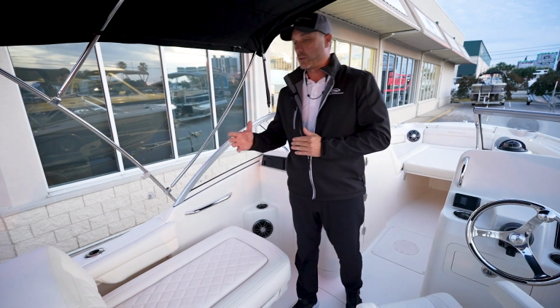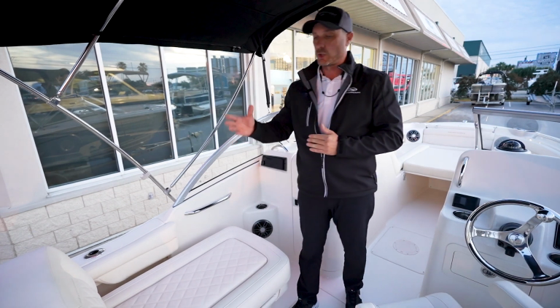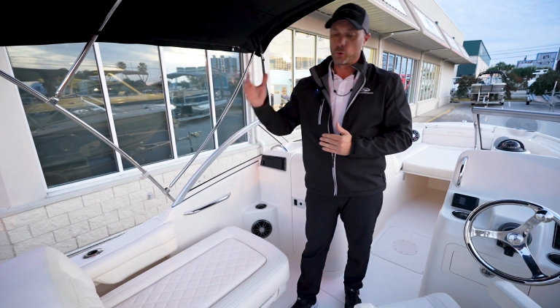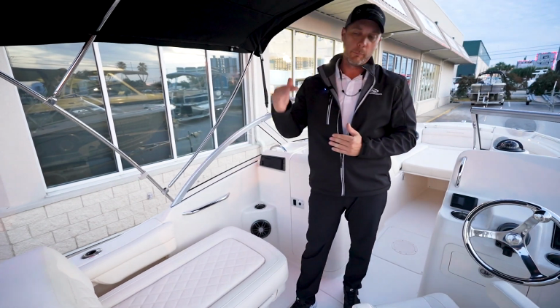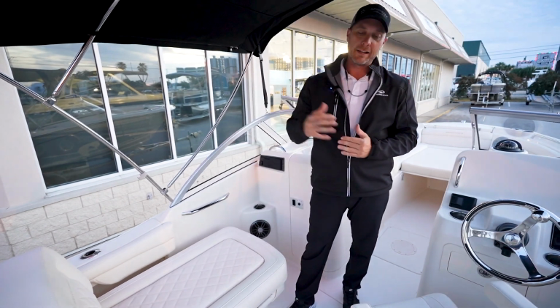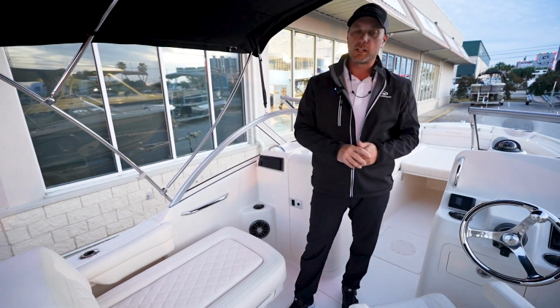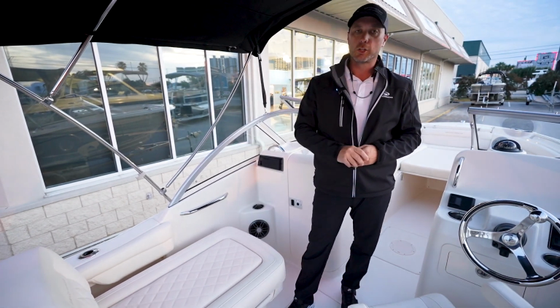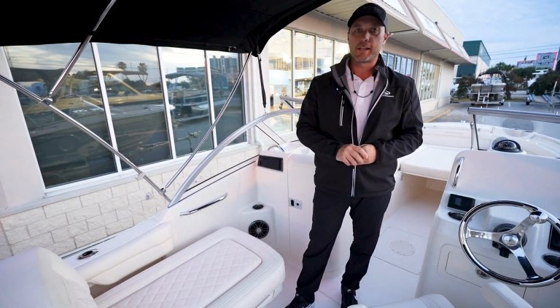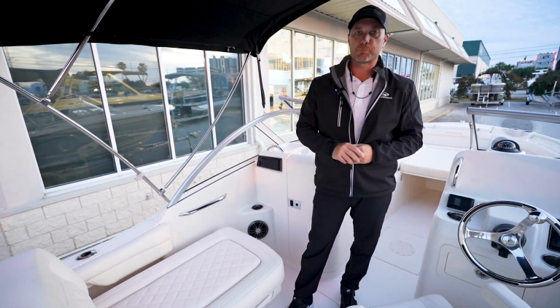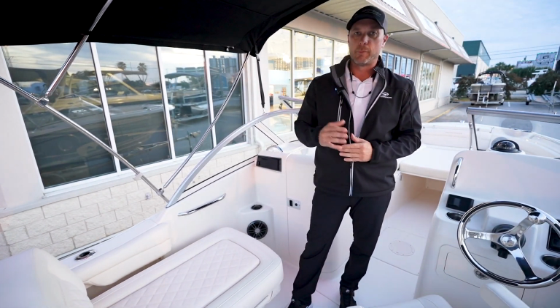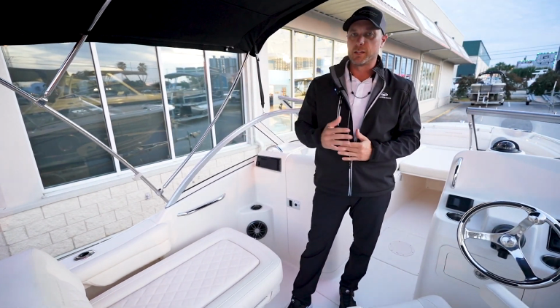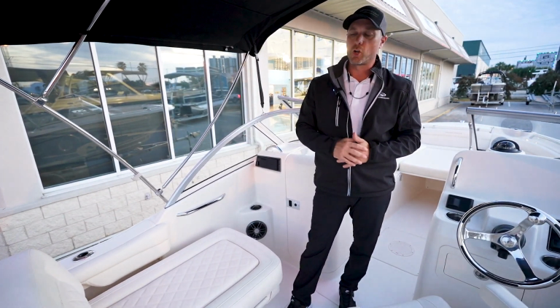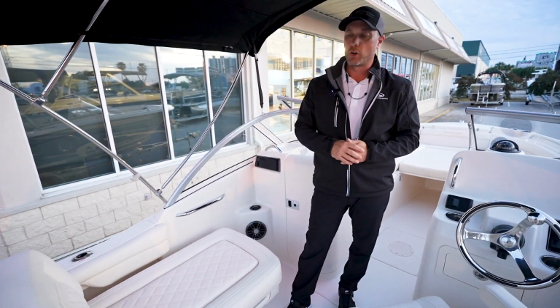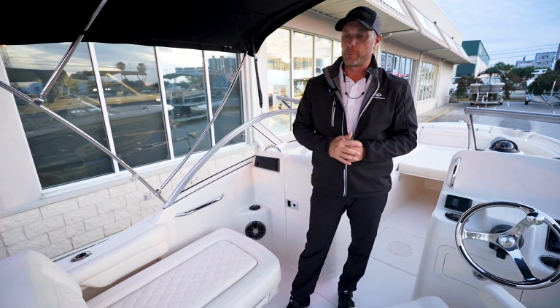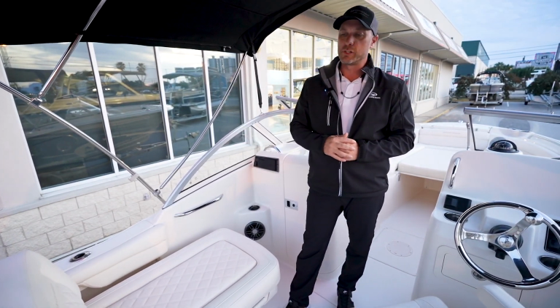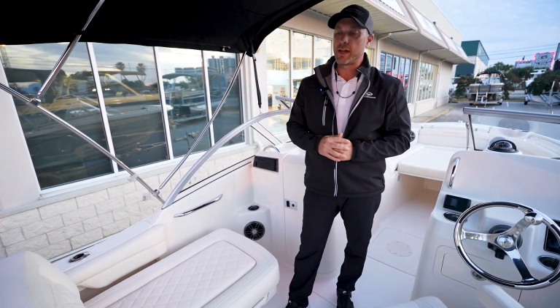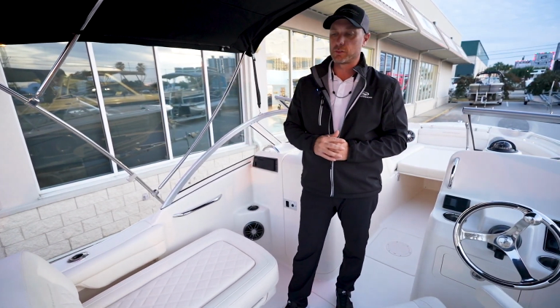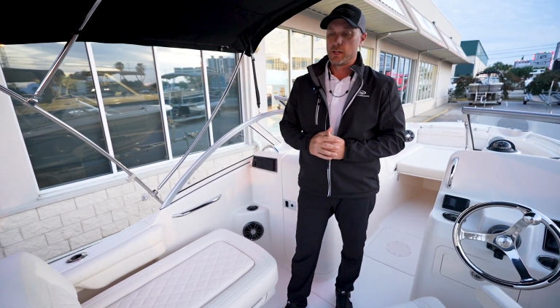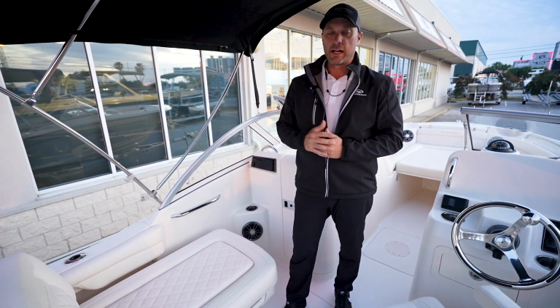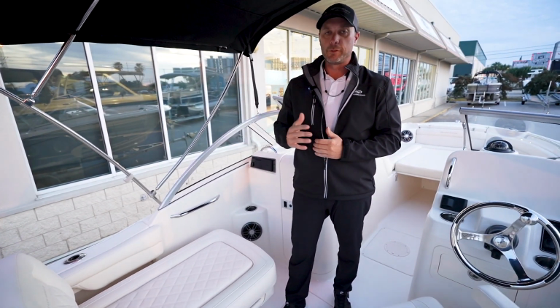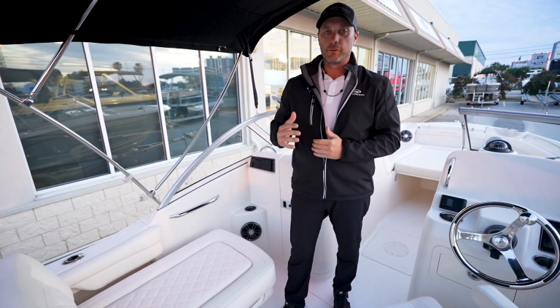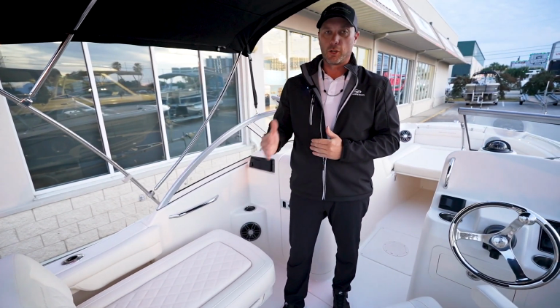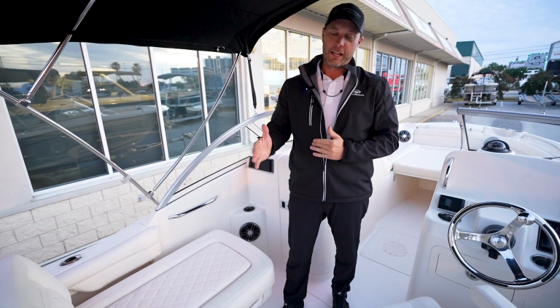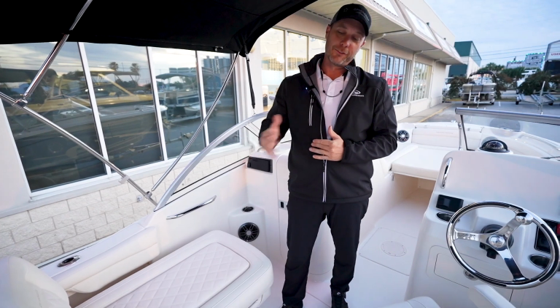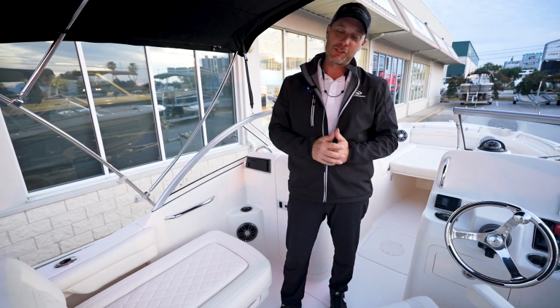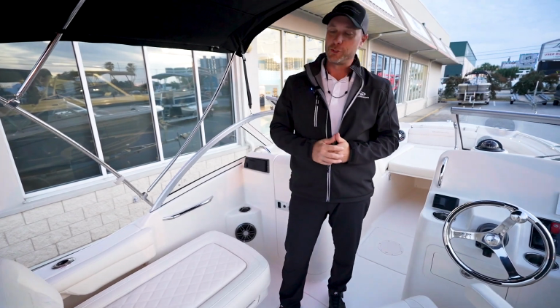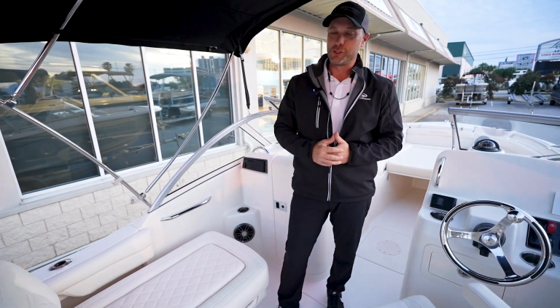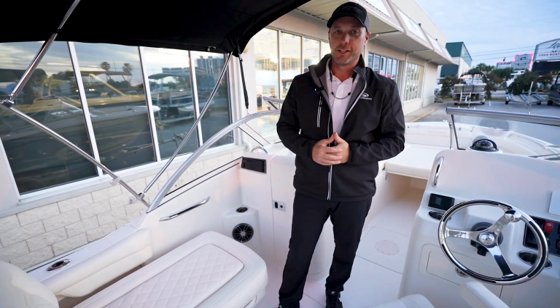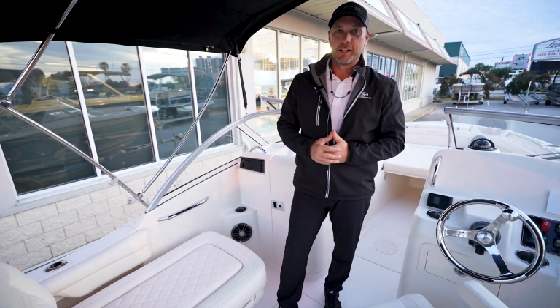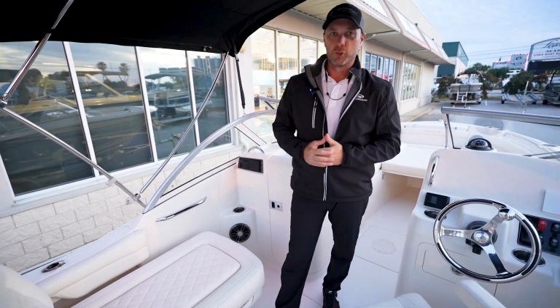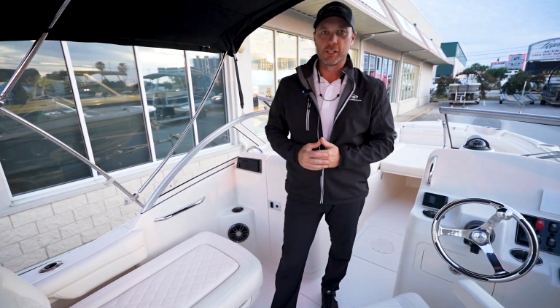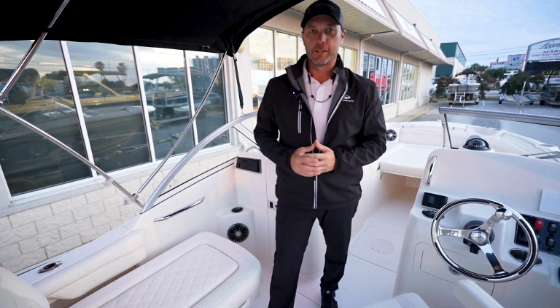So come by, take a look at it. My name's Carl at MarineMax — I'd love to show it to you. We'll see you then.